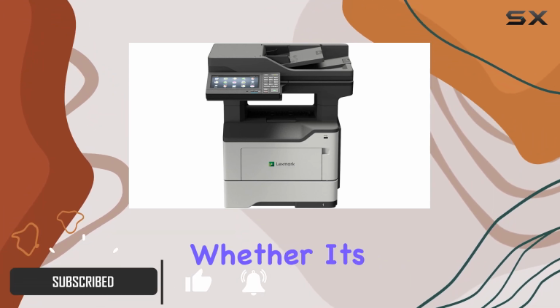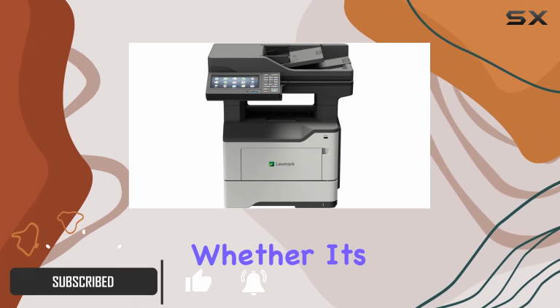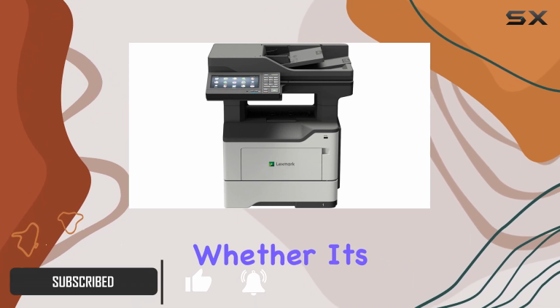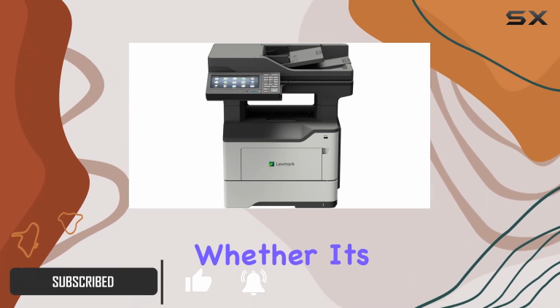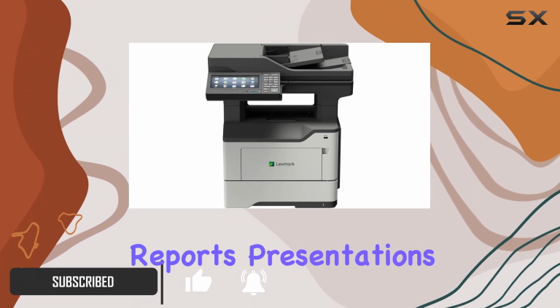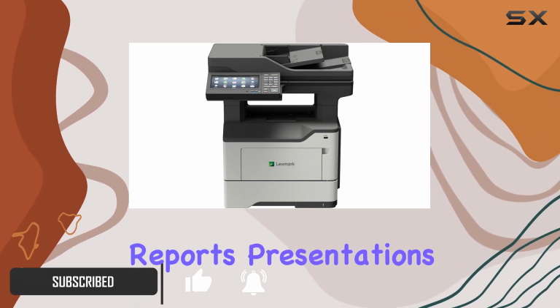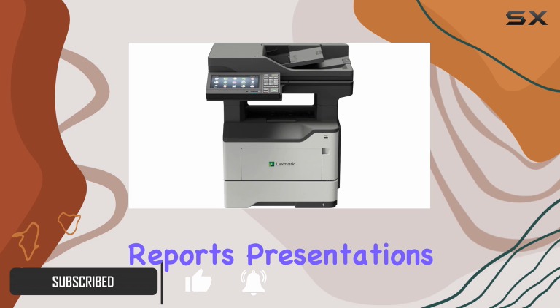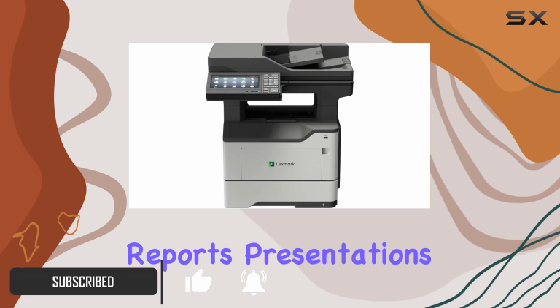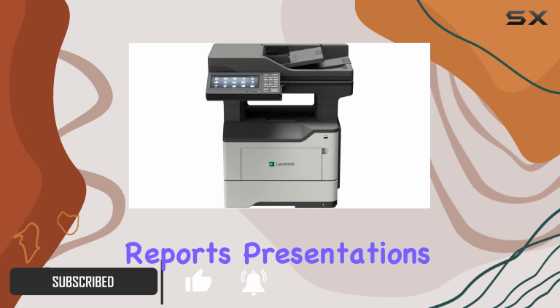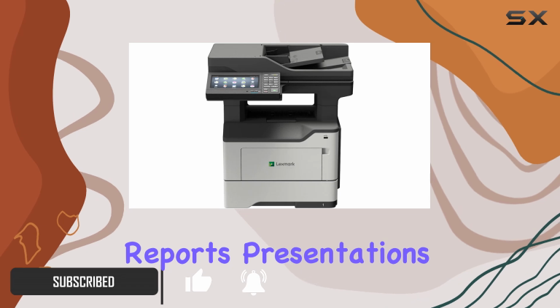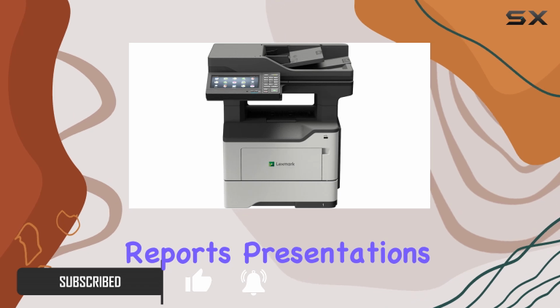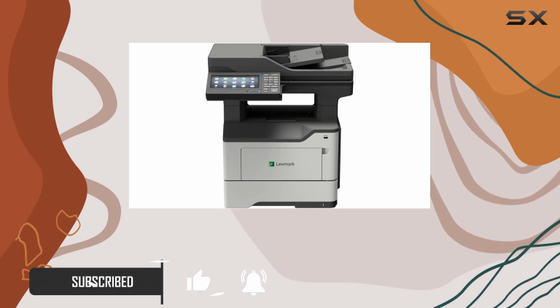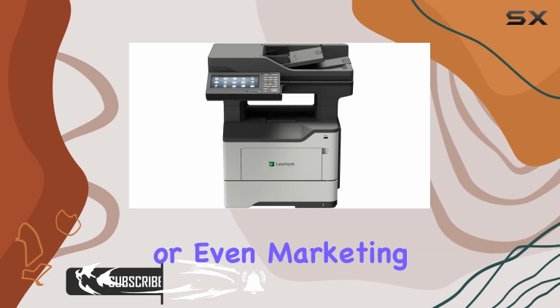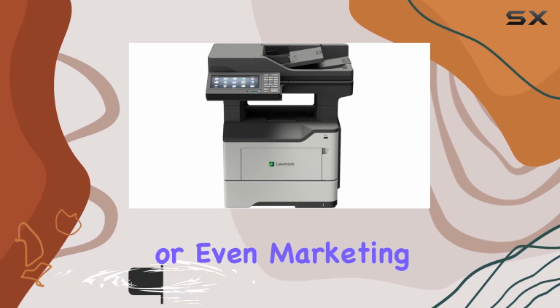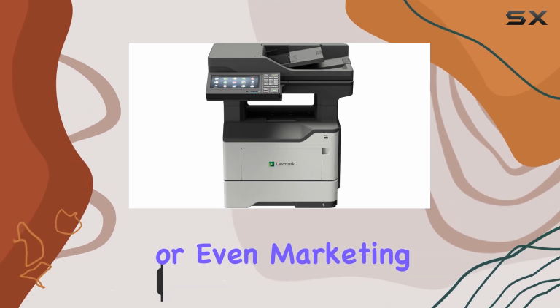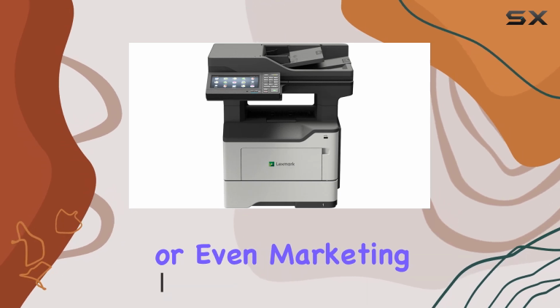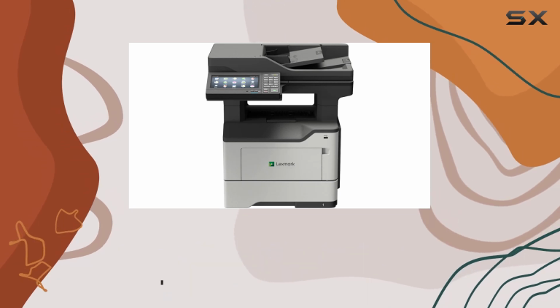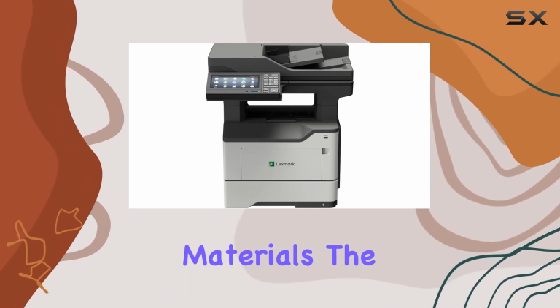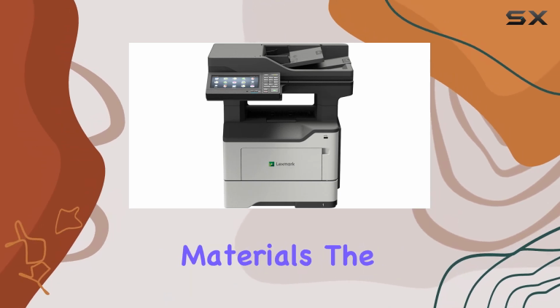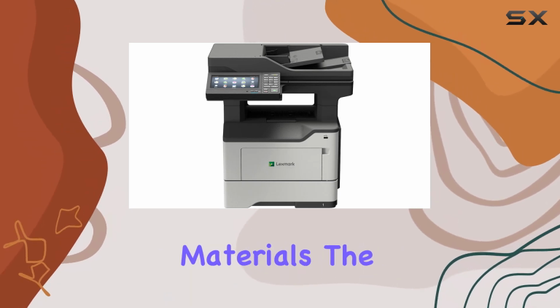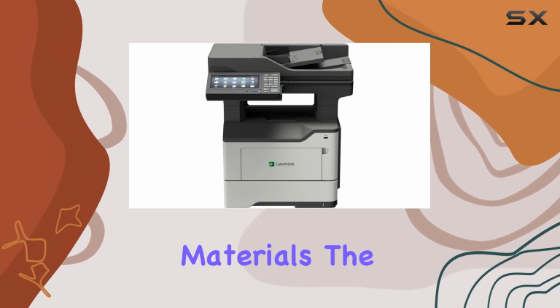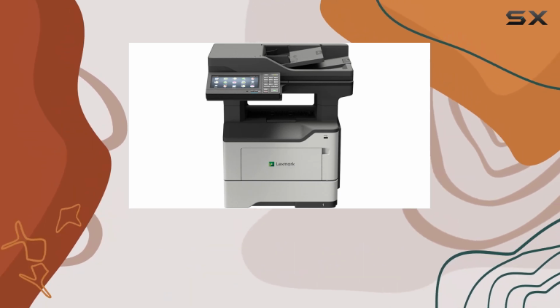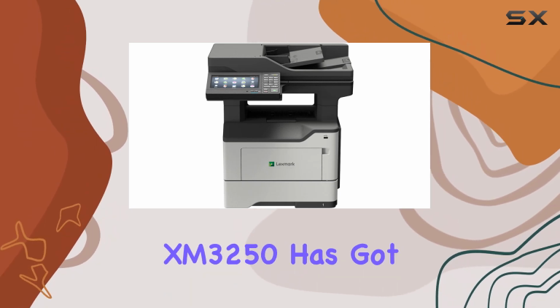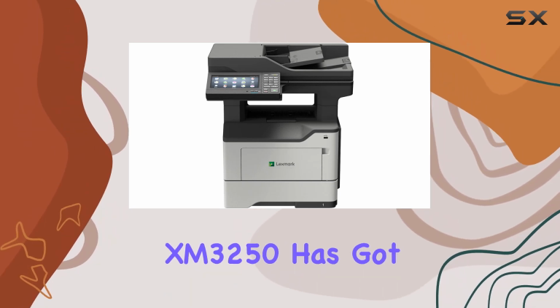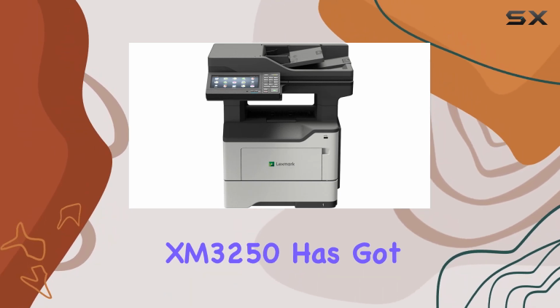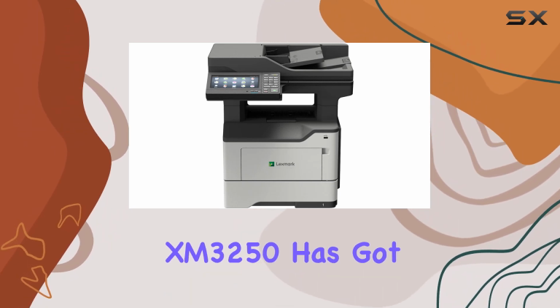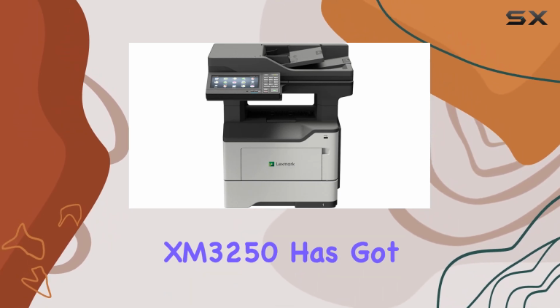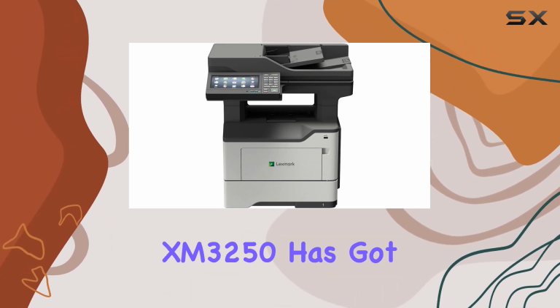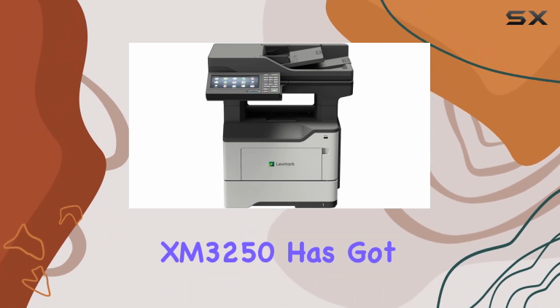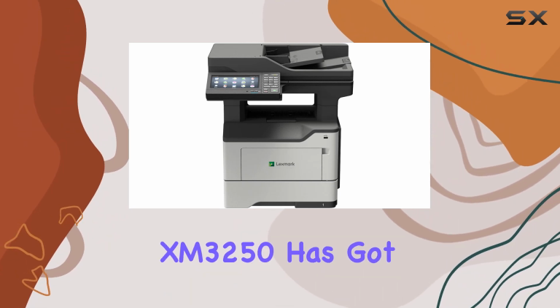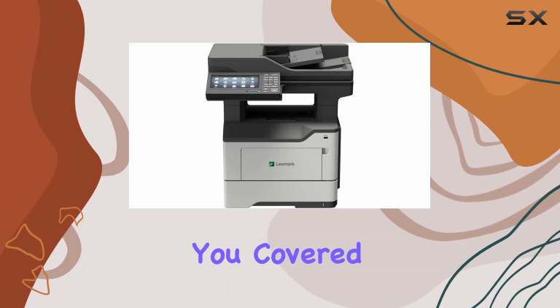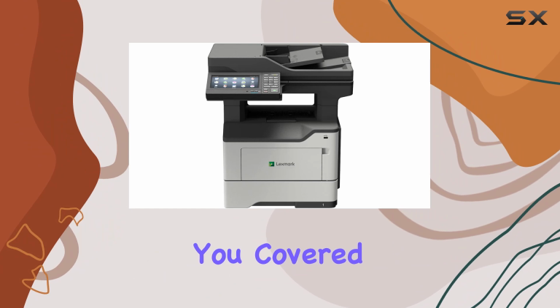Whether it's reports, presentations, or even marketing materials, the XM3250 has got you covered.